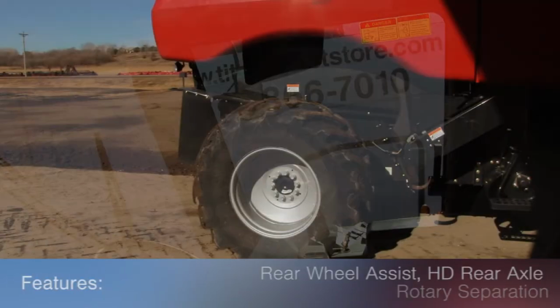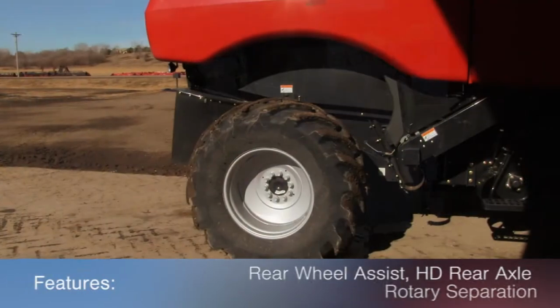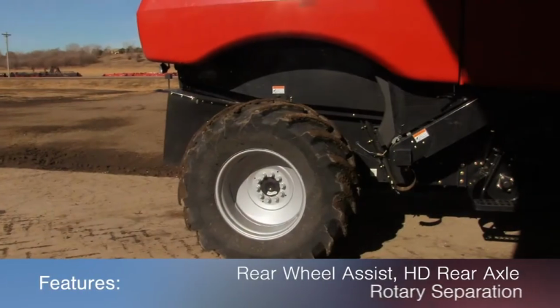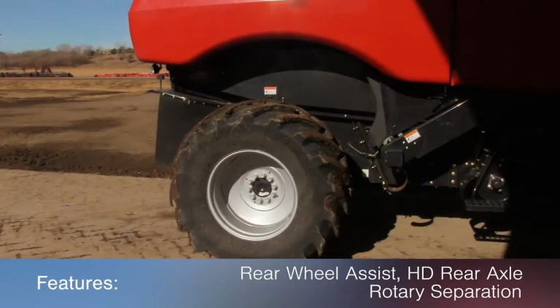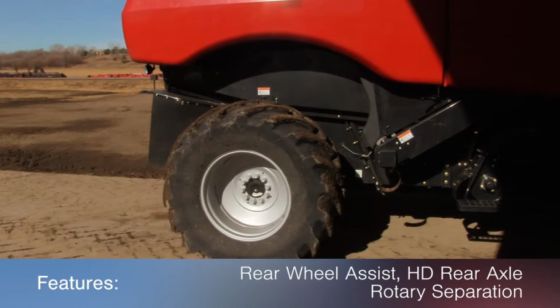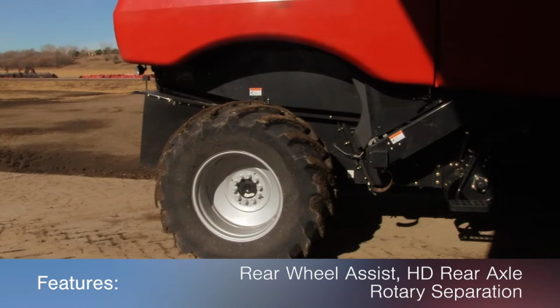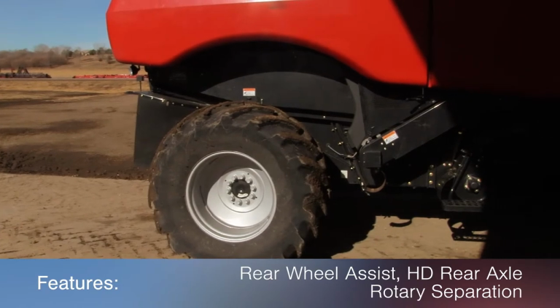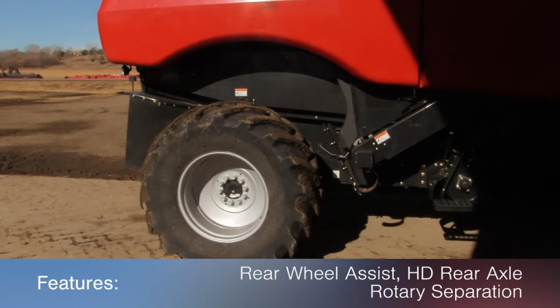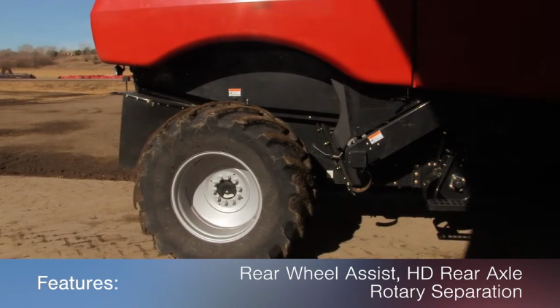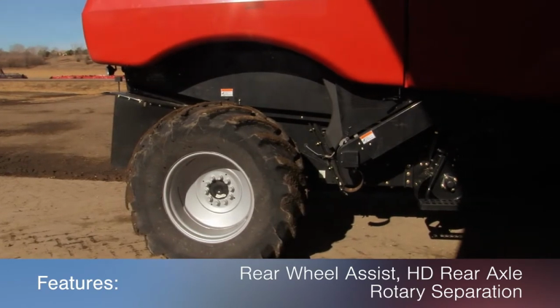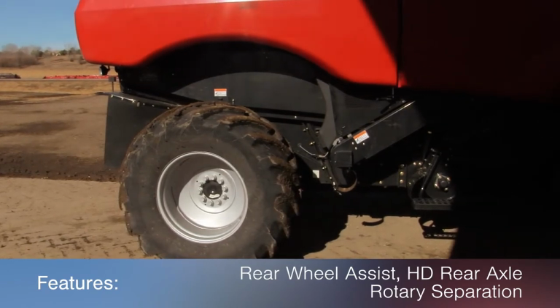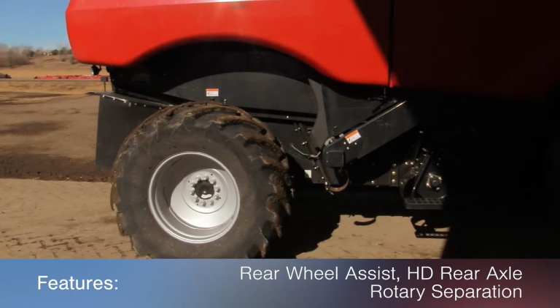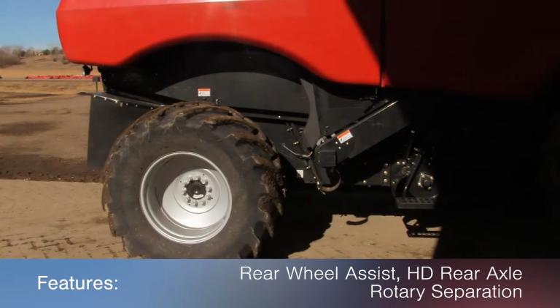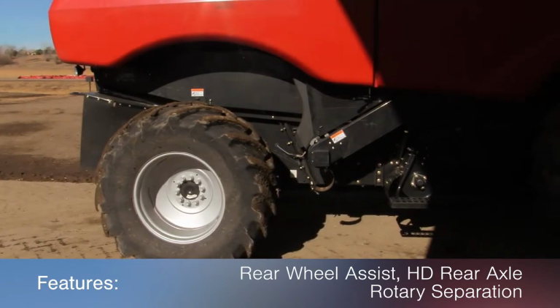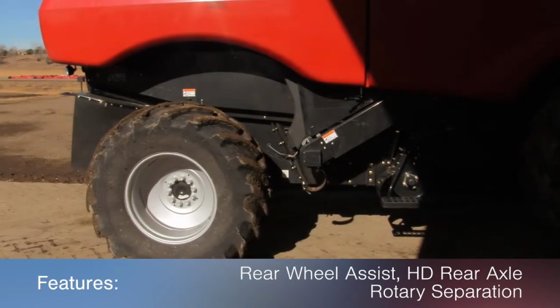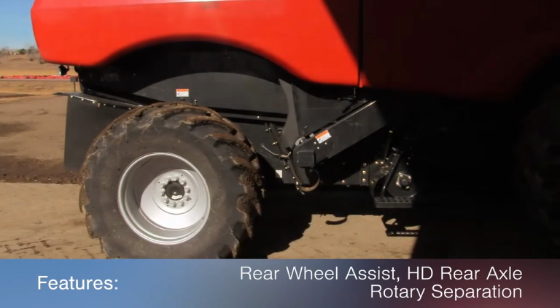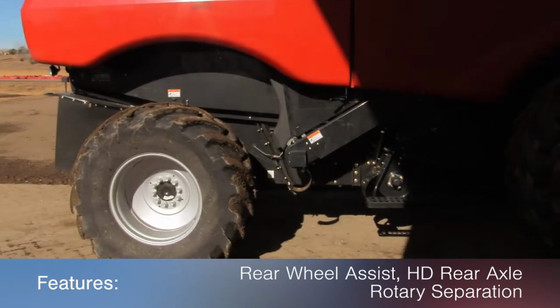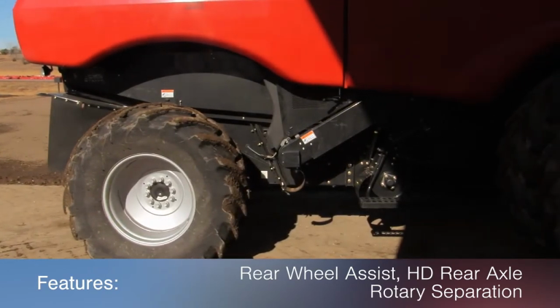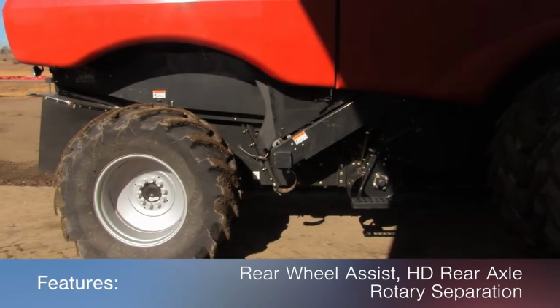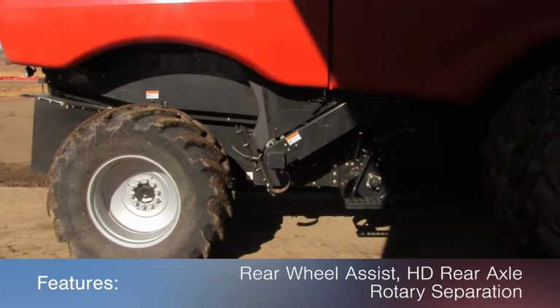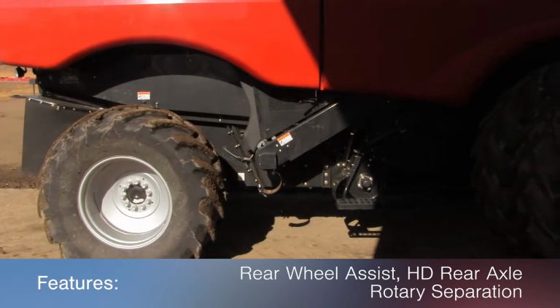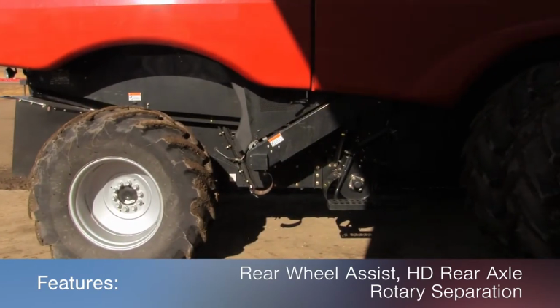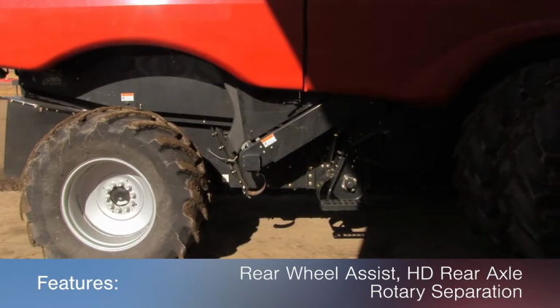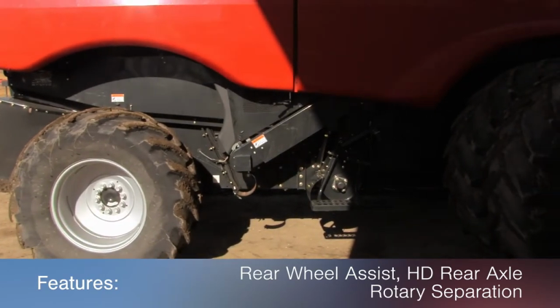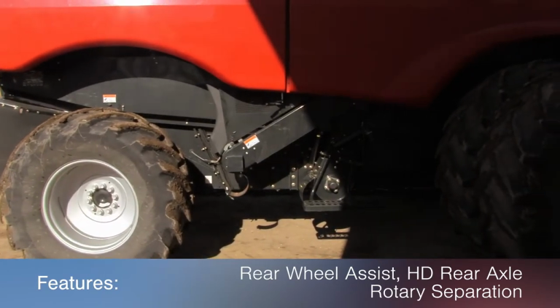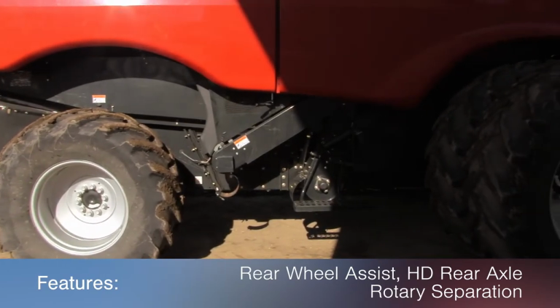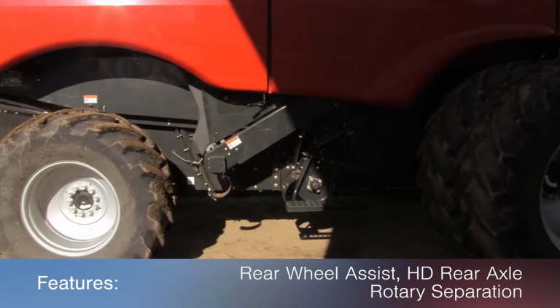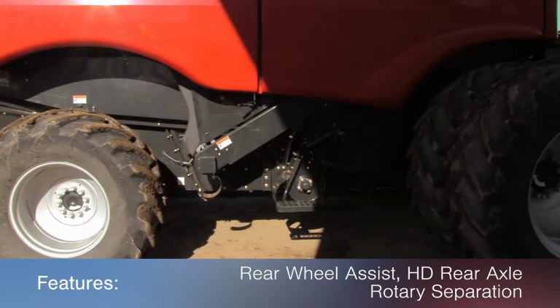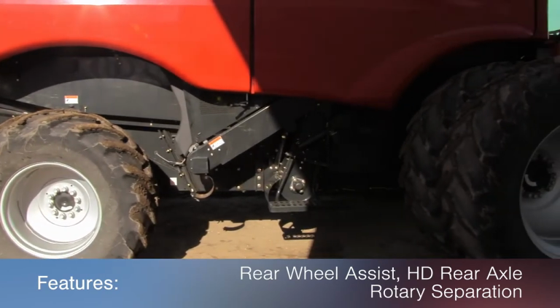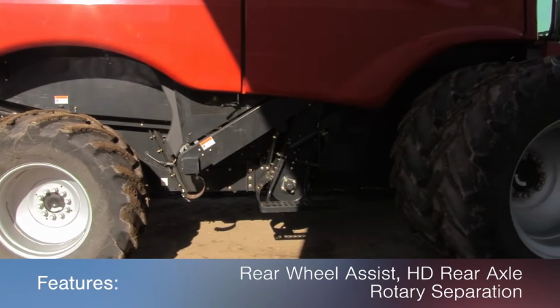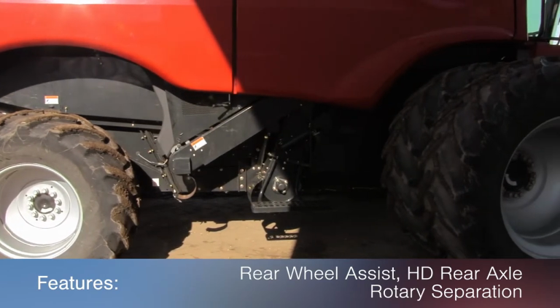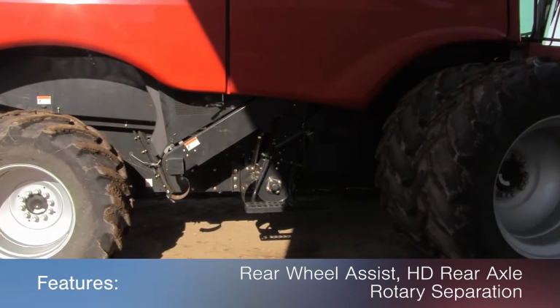This 7088 features rear wheel assist, heavy duty rear axle, and rotary separation.